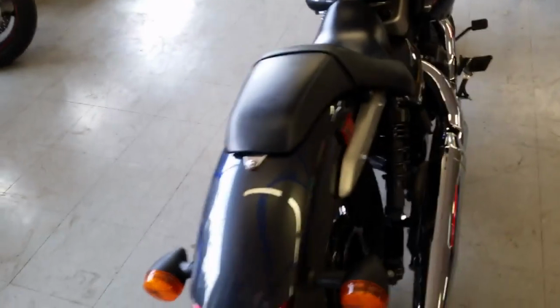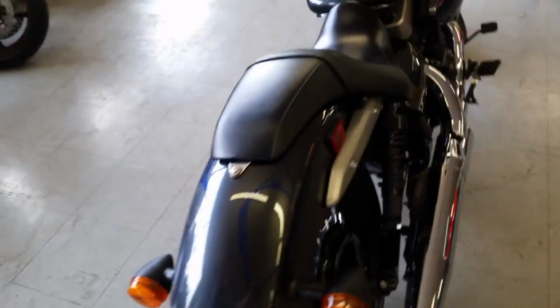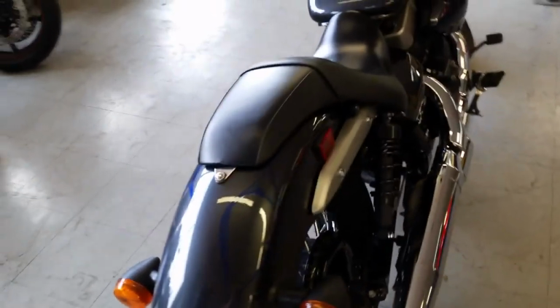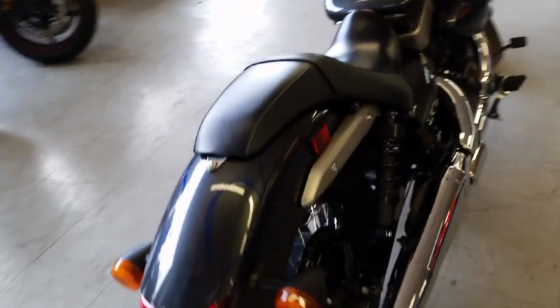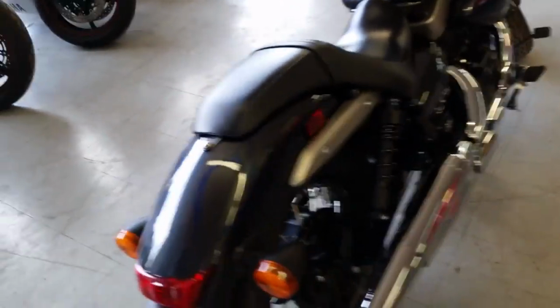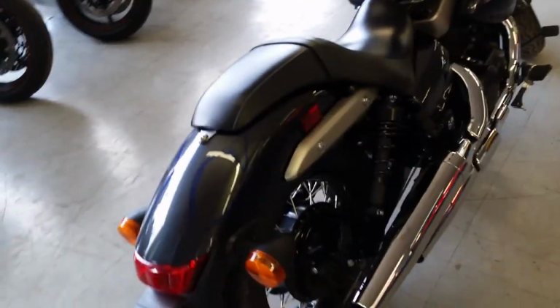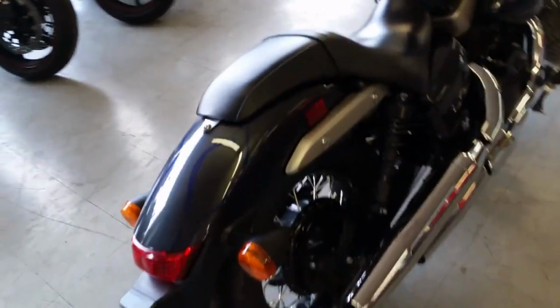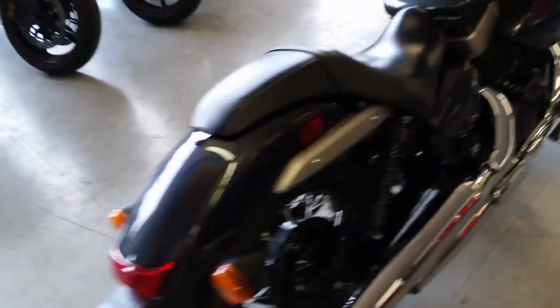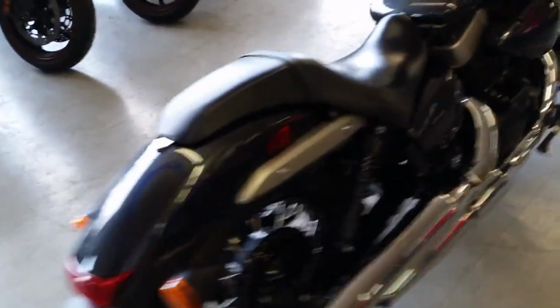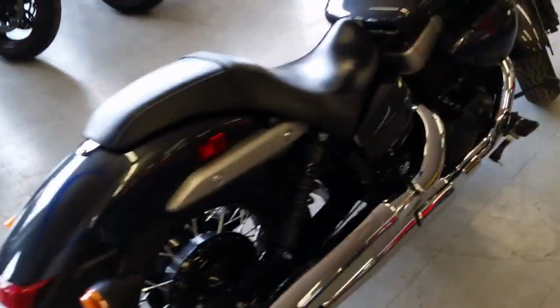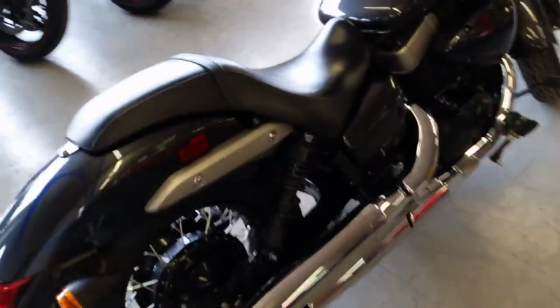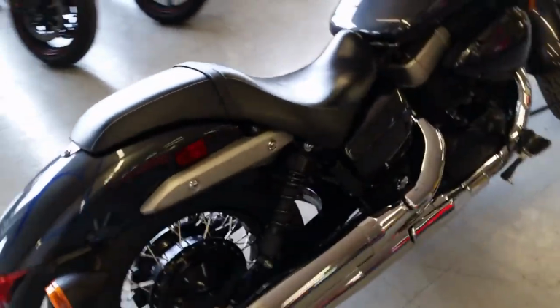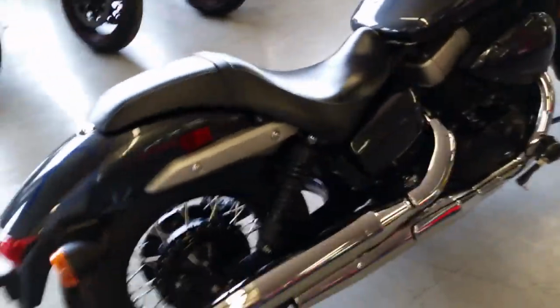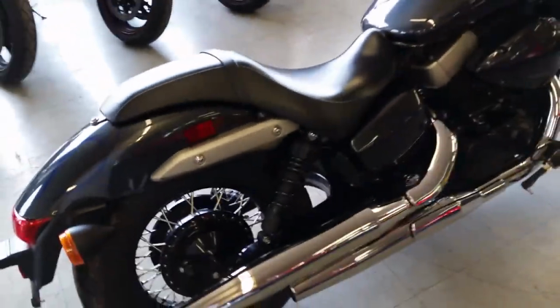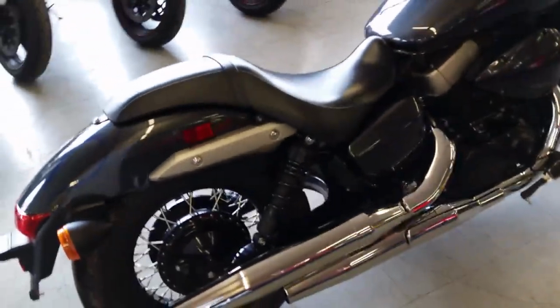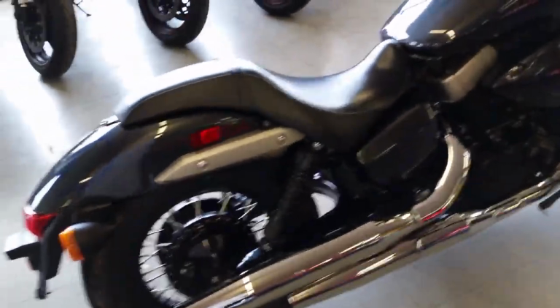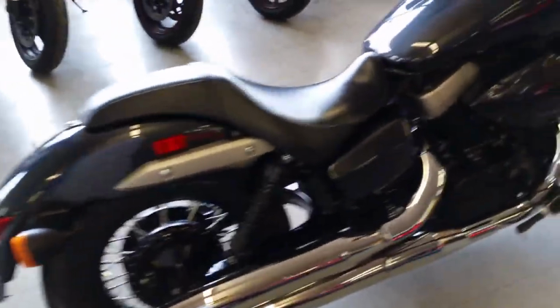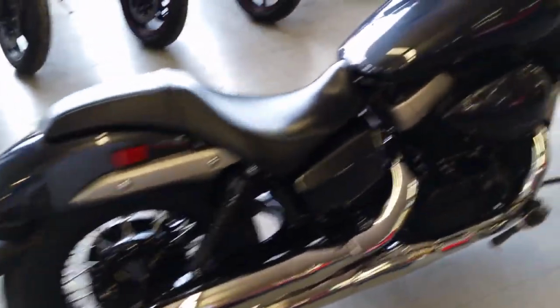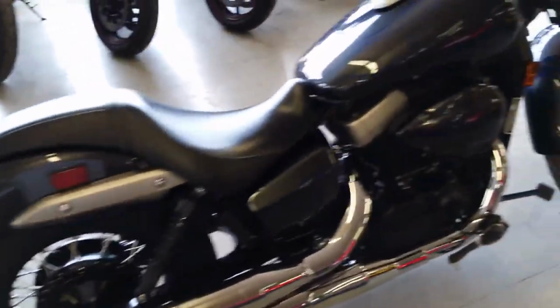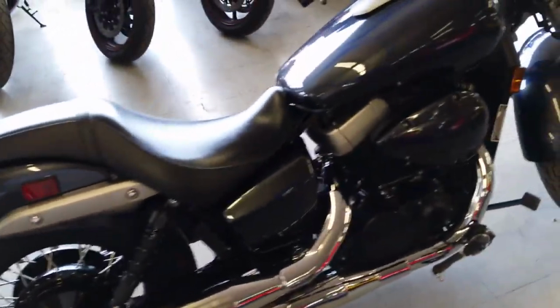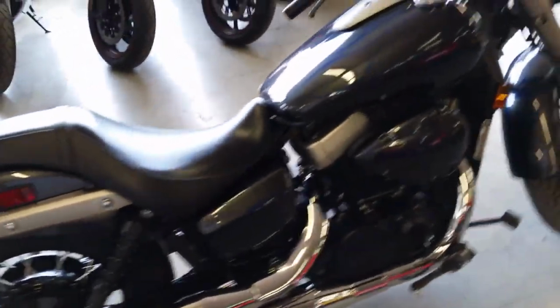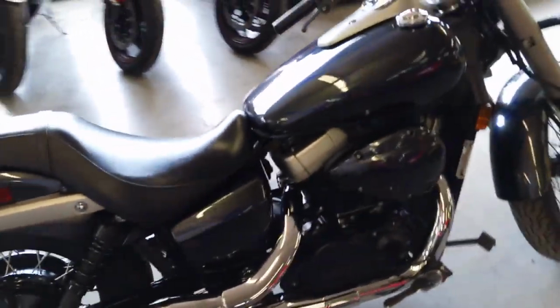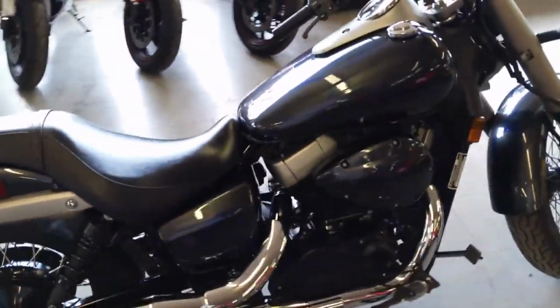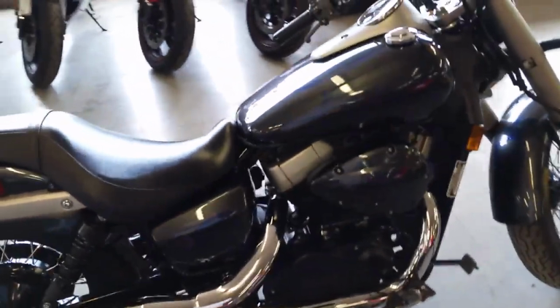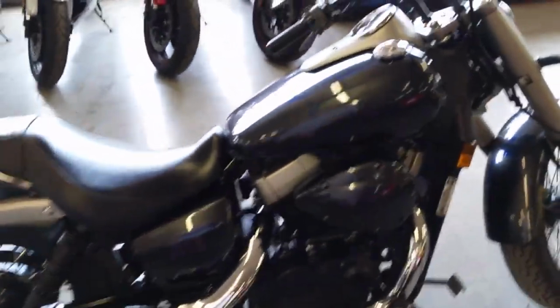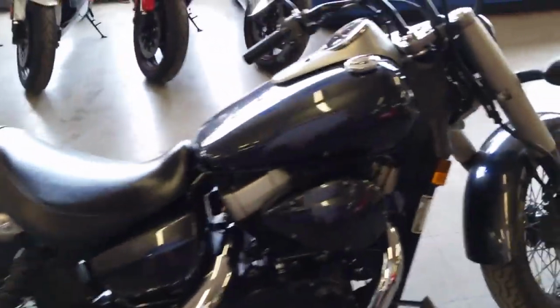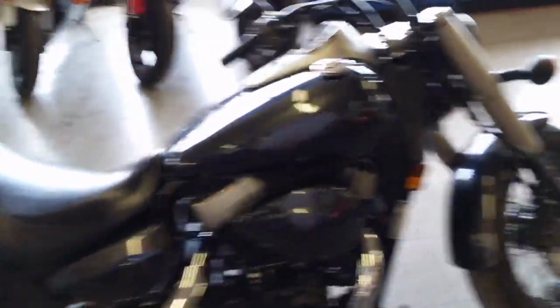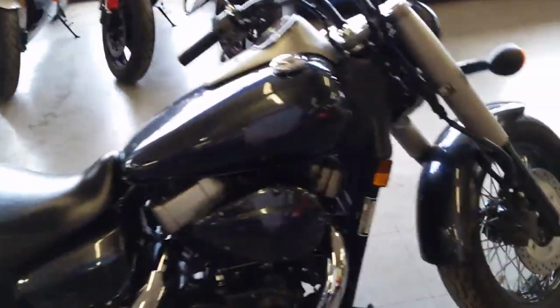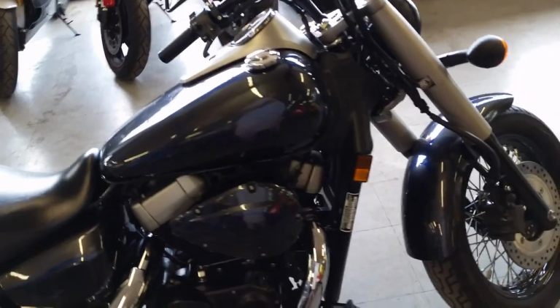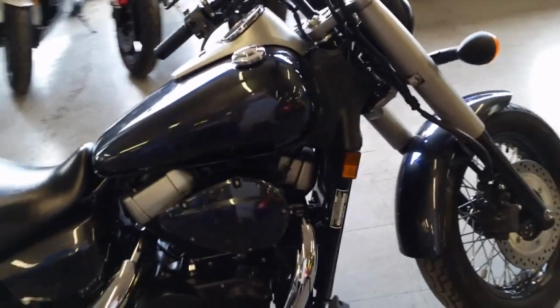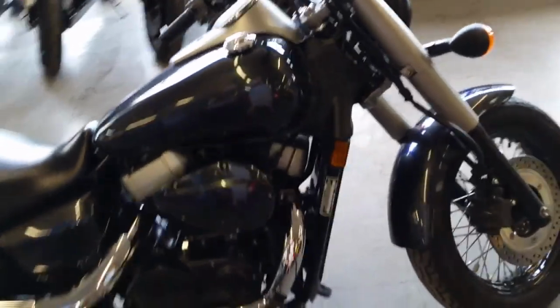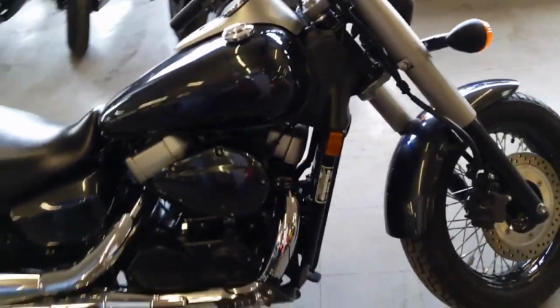This bike's just been serviced at an authorized Honda dealership, inspected, certified, and includes a one-year warranty.